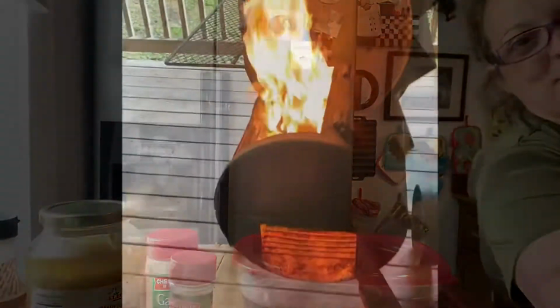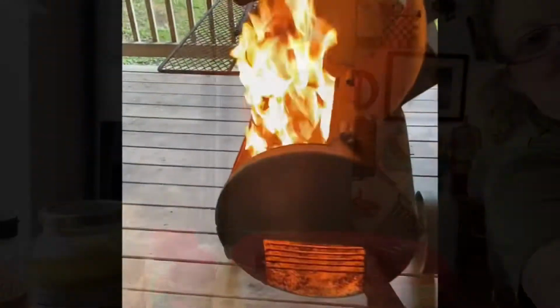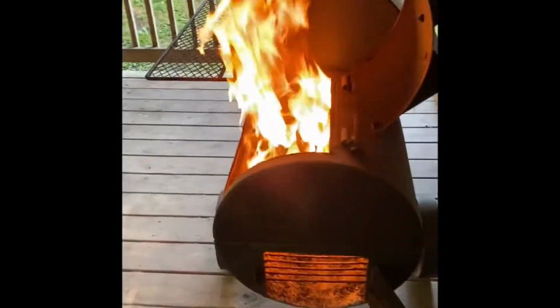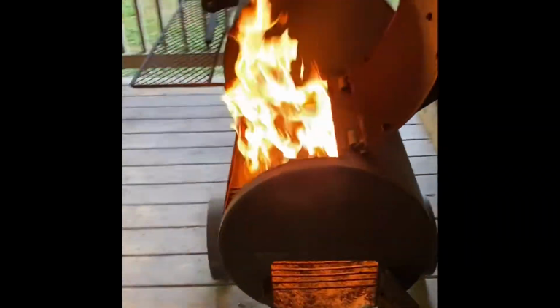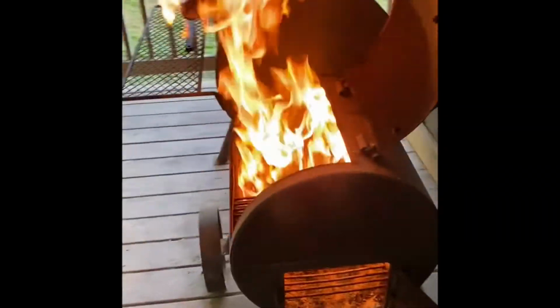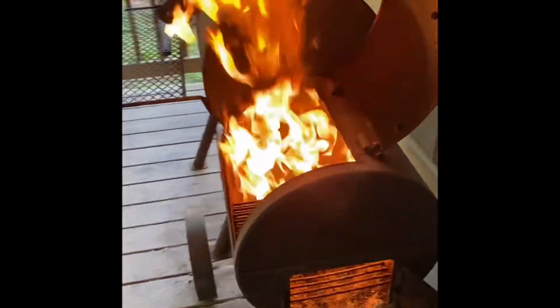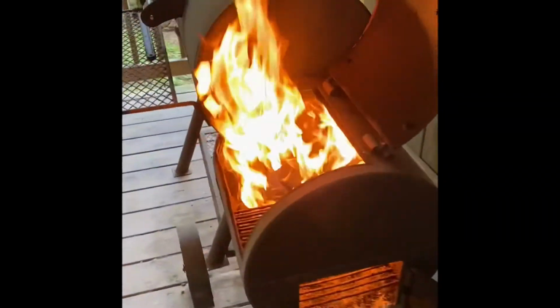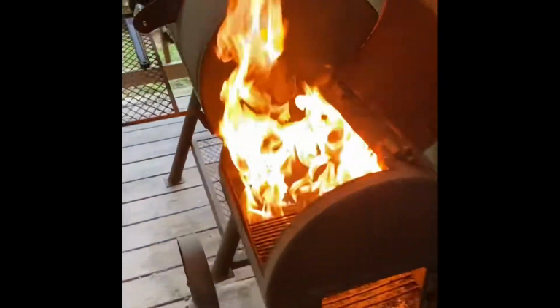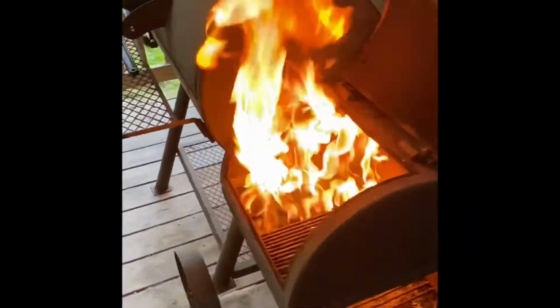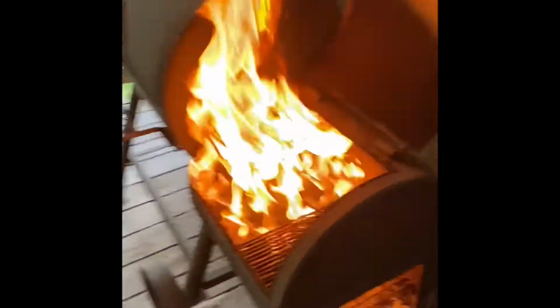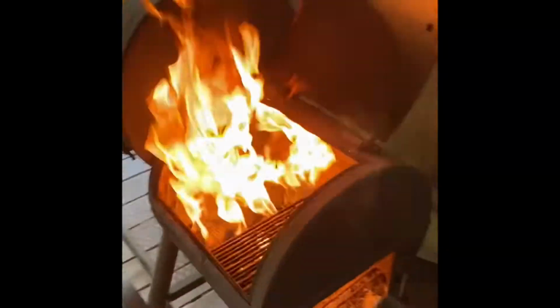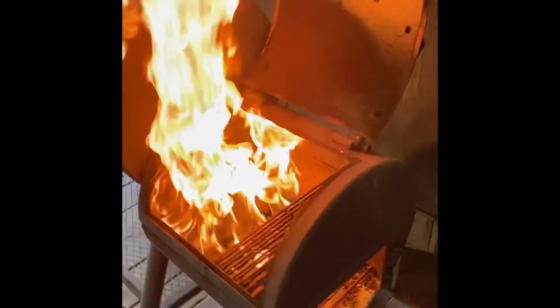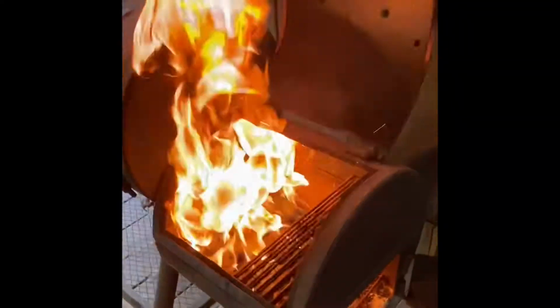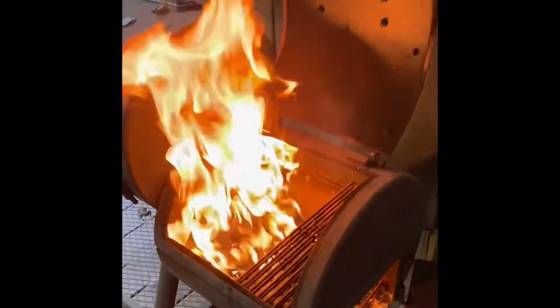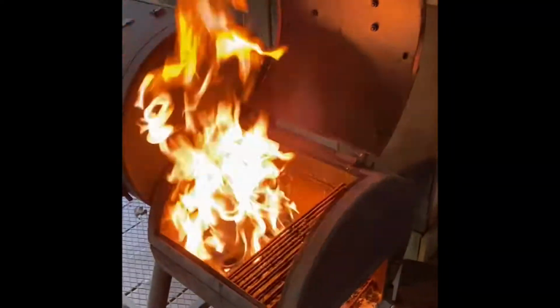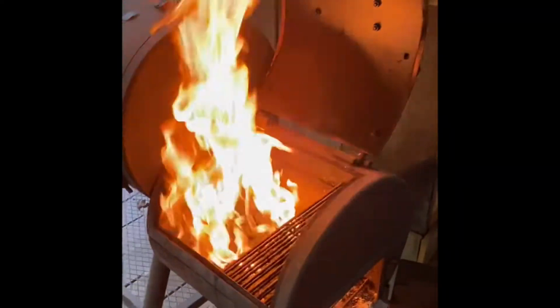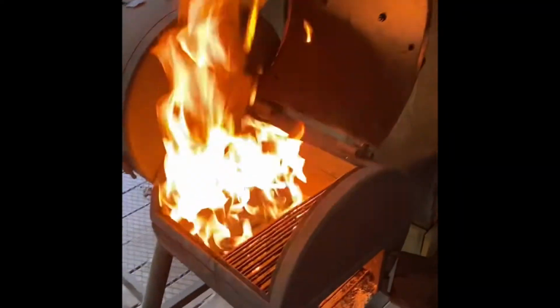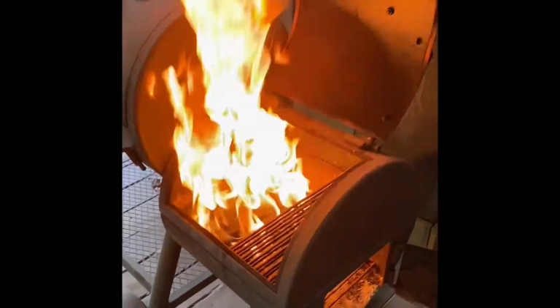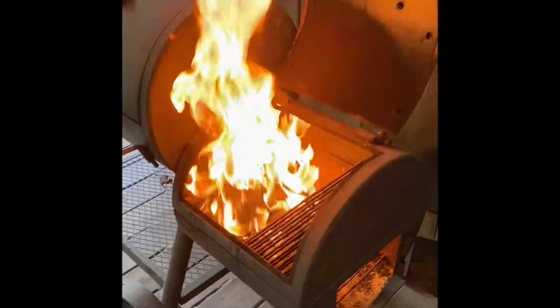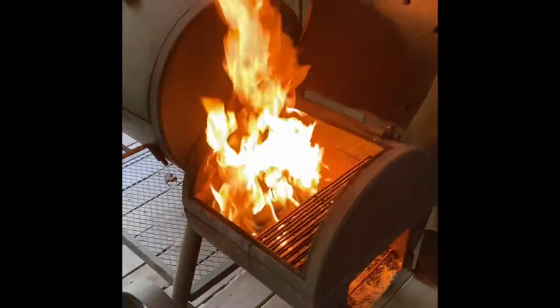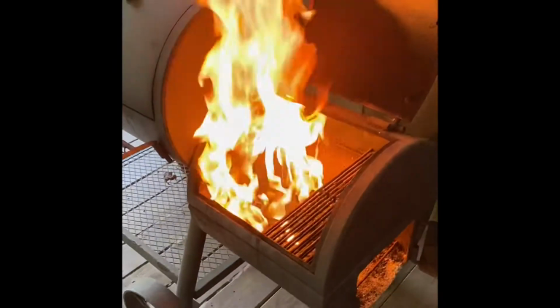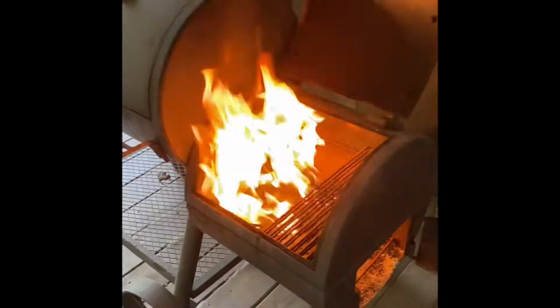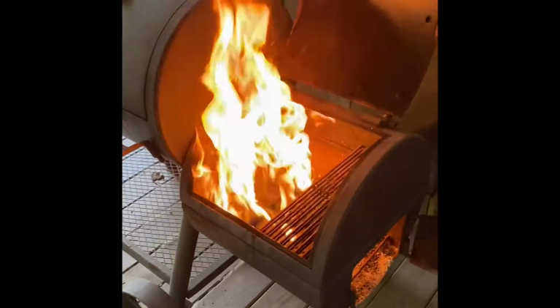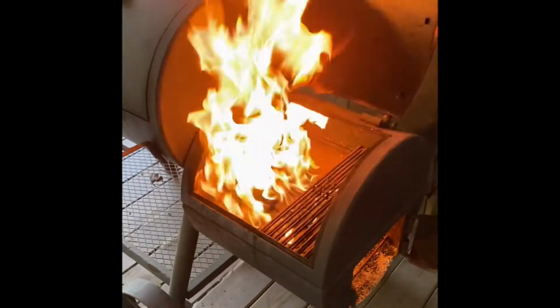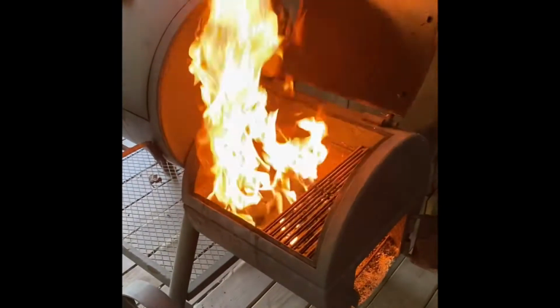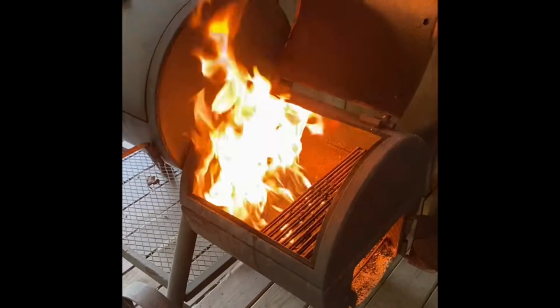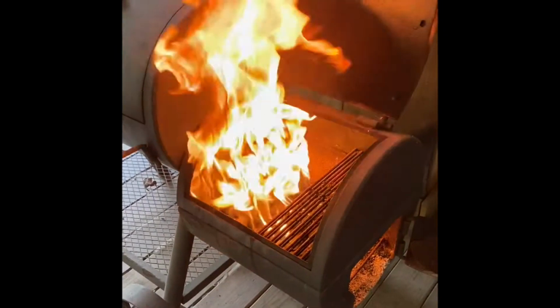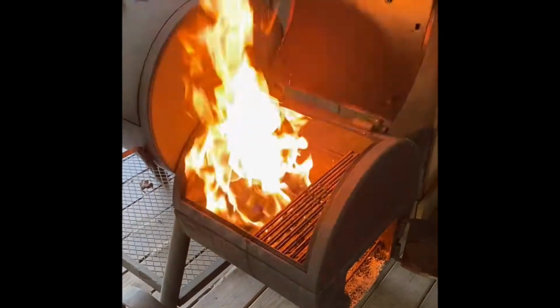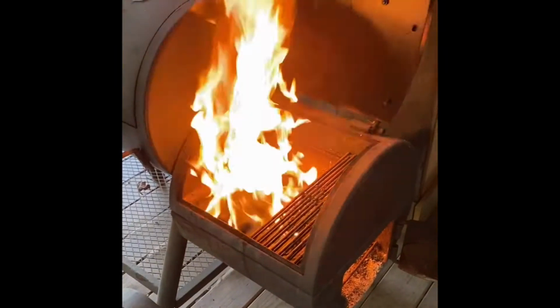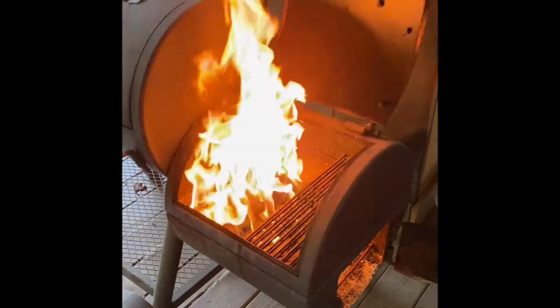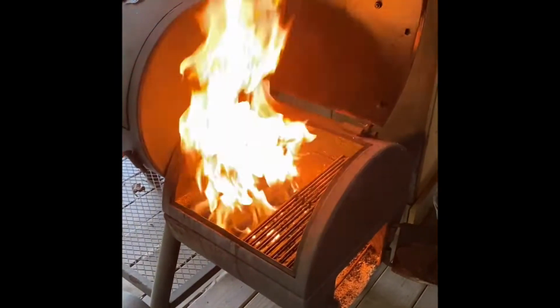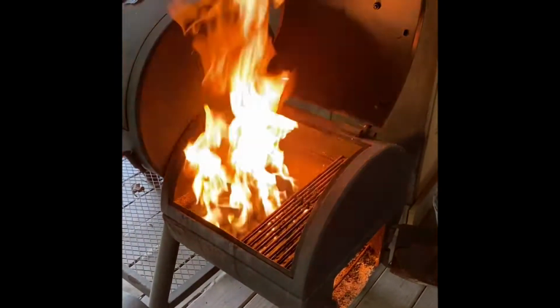All right, we've got the grill started. Is it just me, or does anybody else like the smell of charcoal?